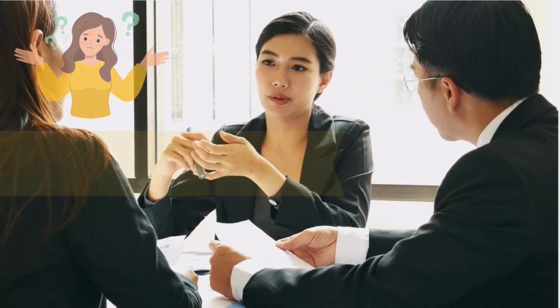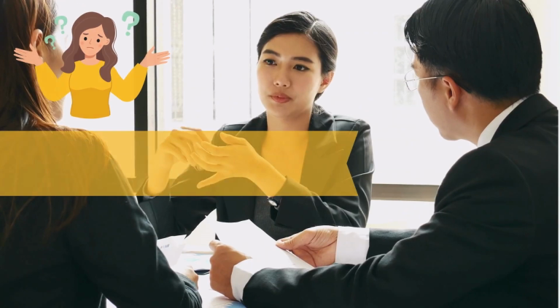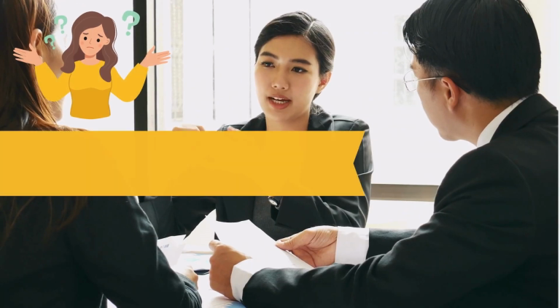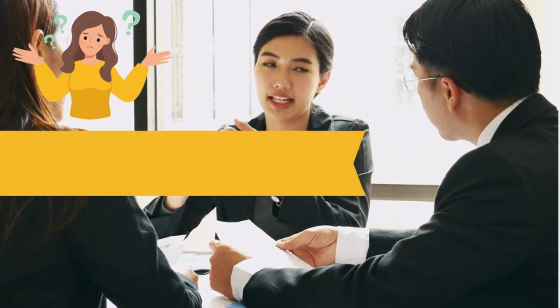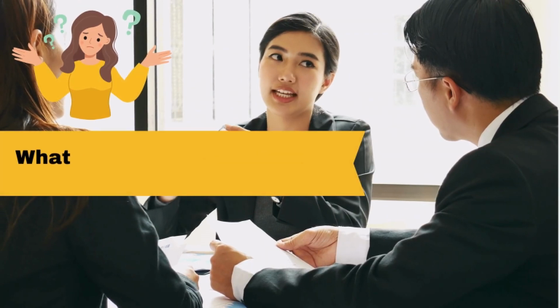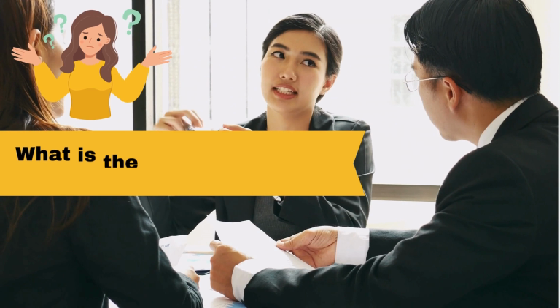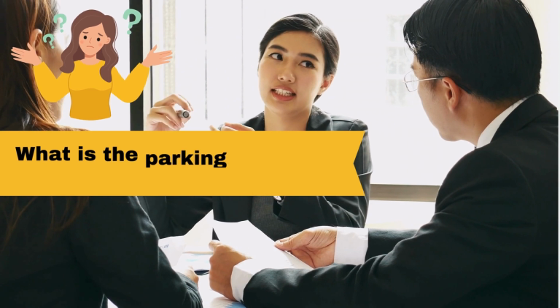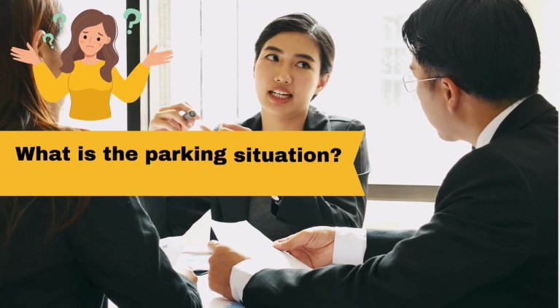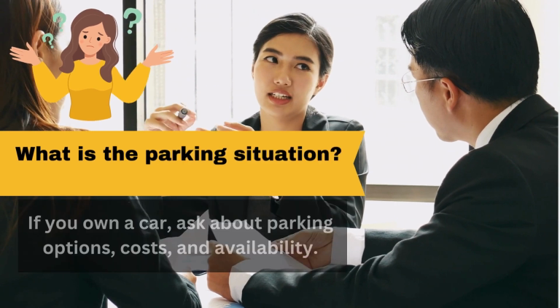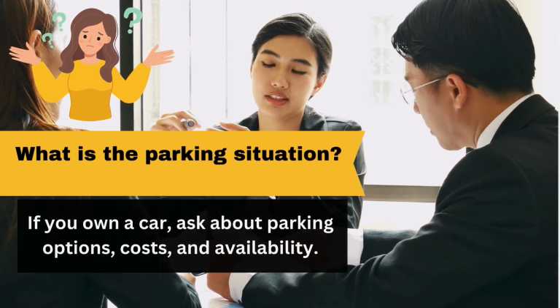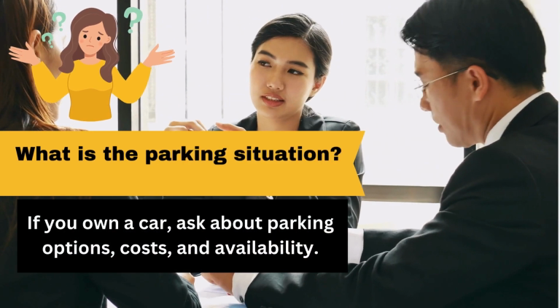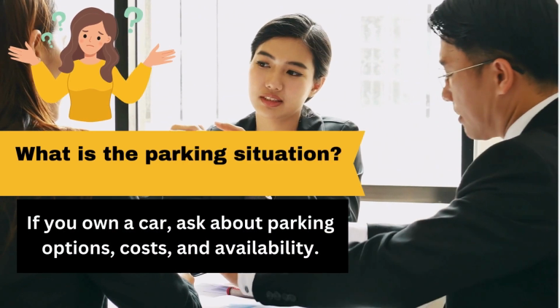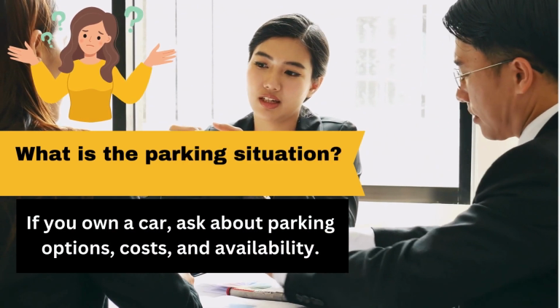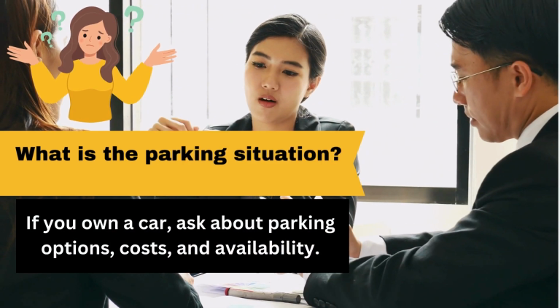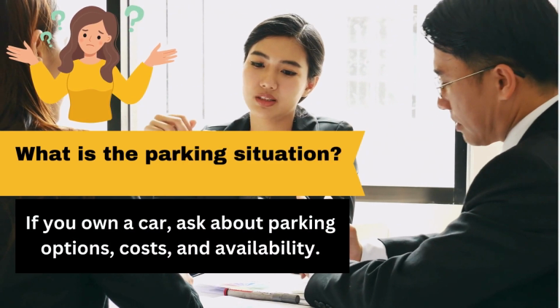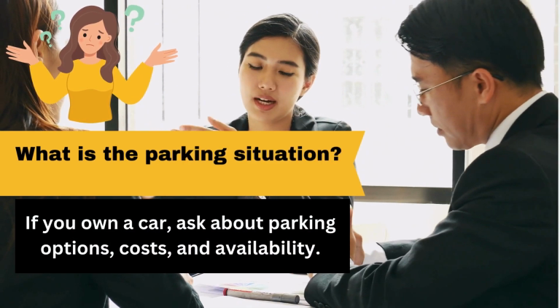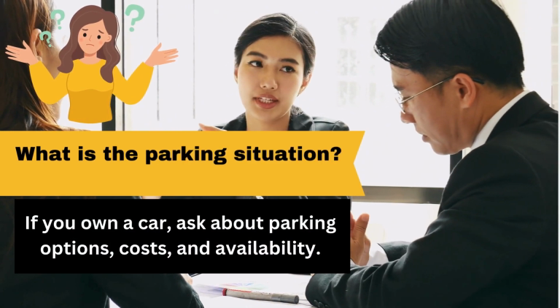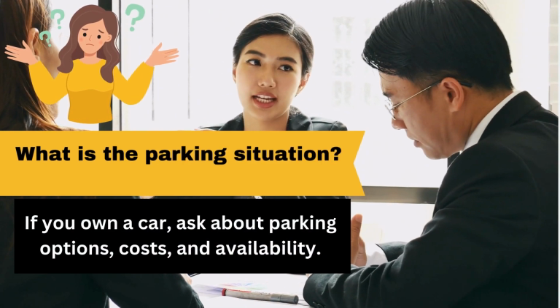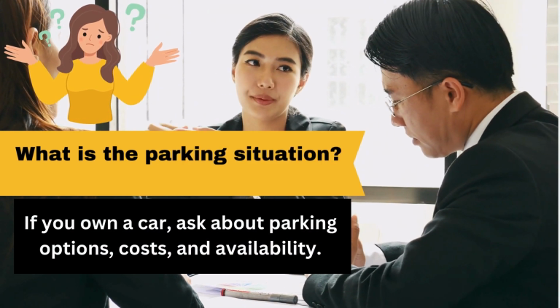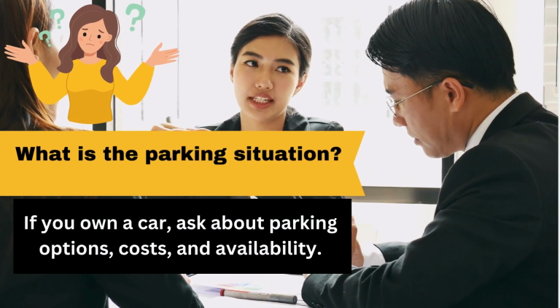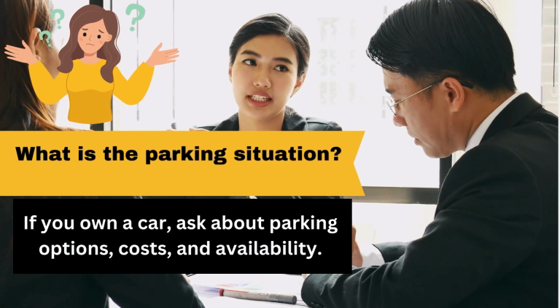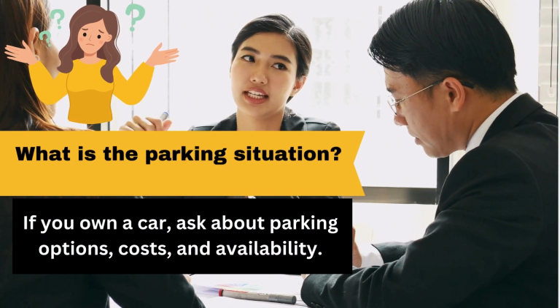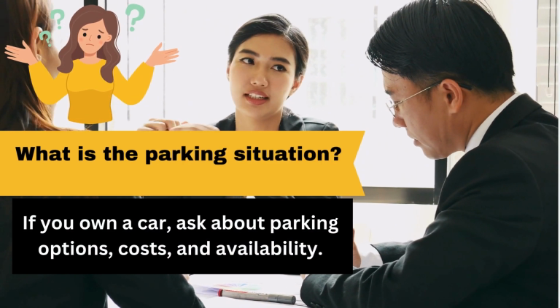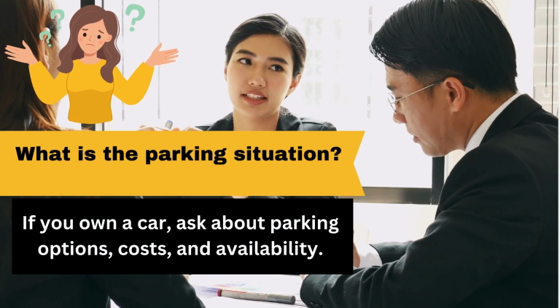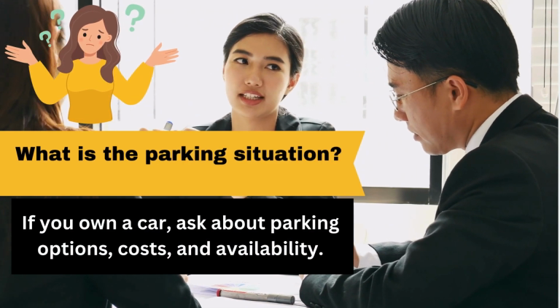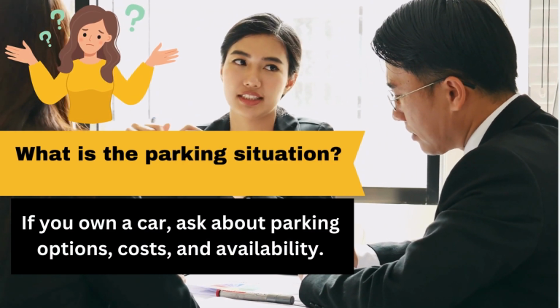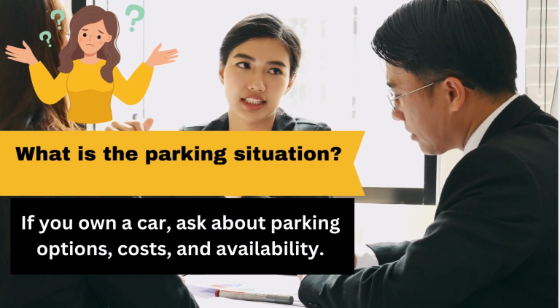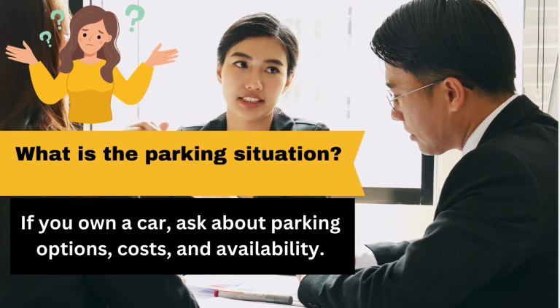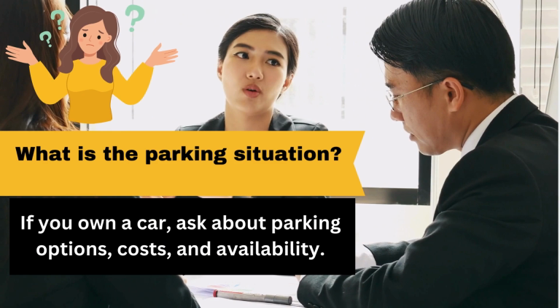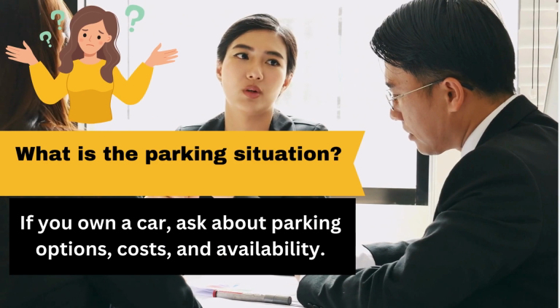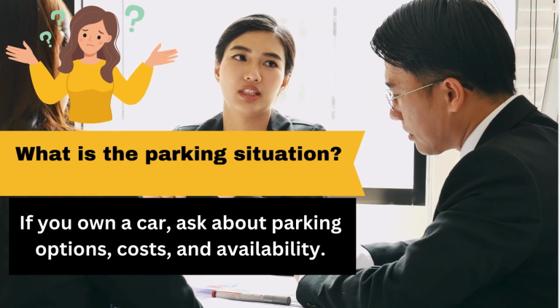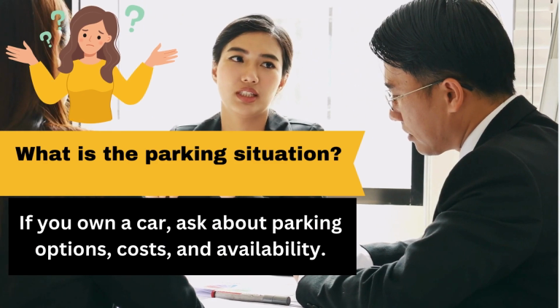What is the parking situation? If you own a car, ask about parking options, costs, and availability.